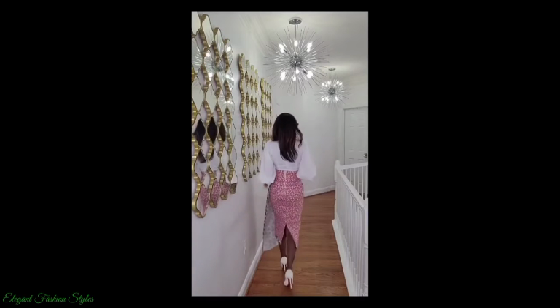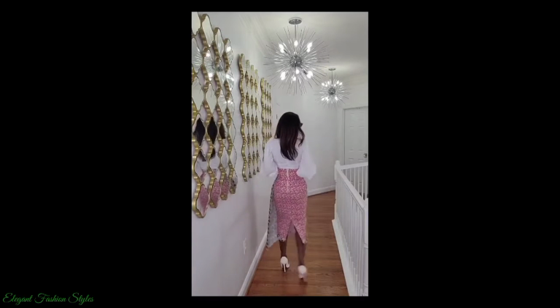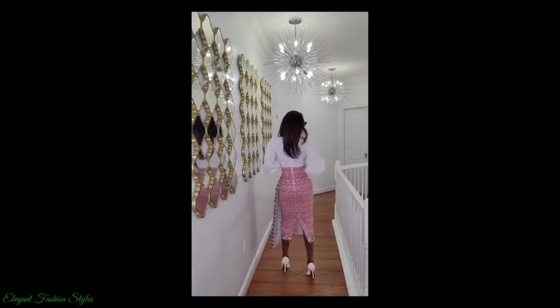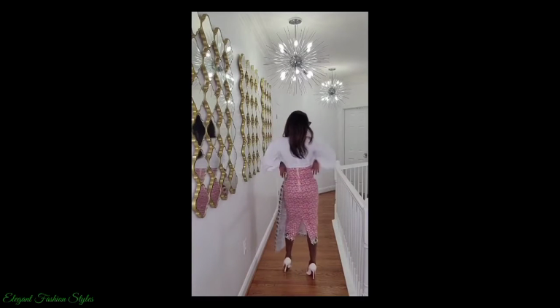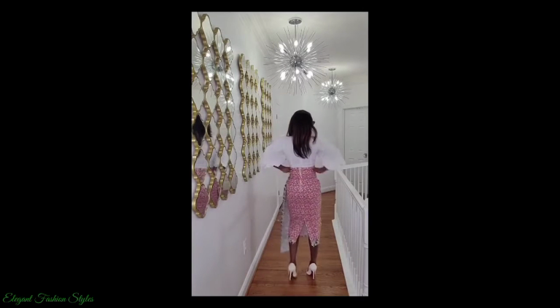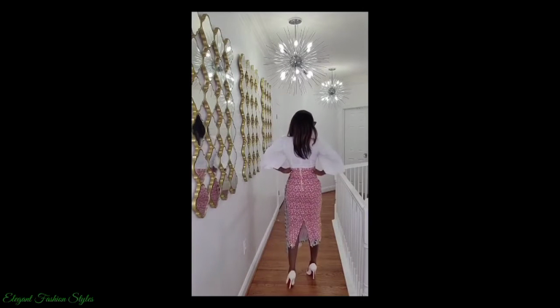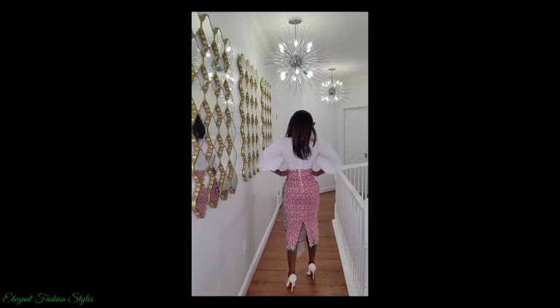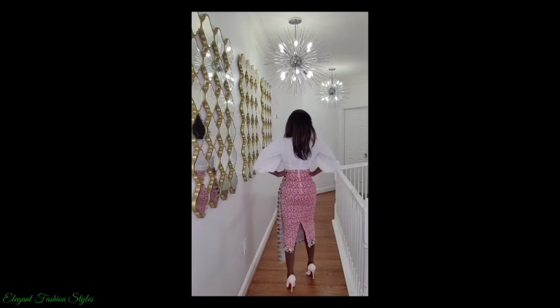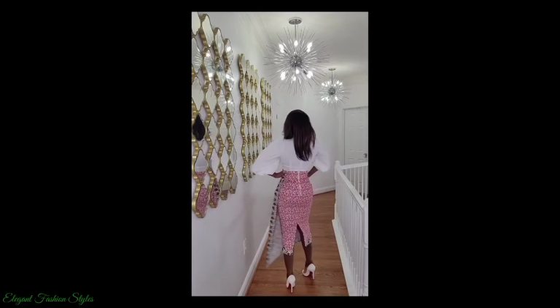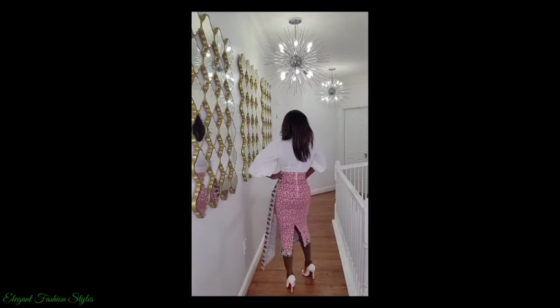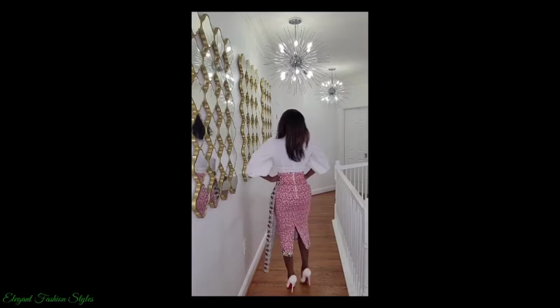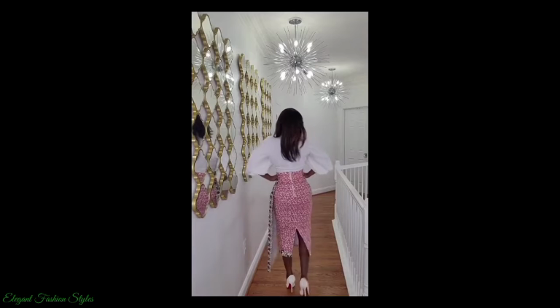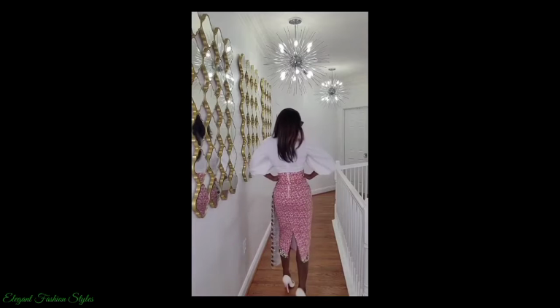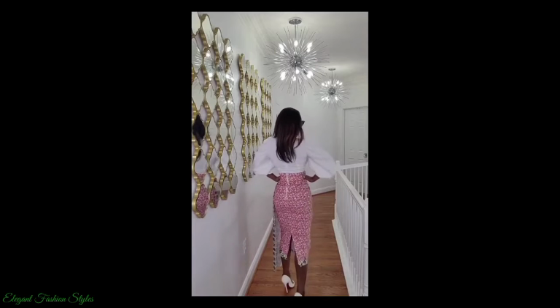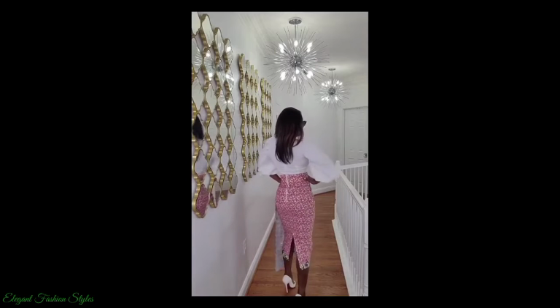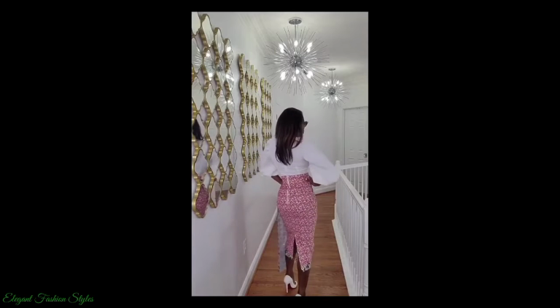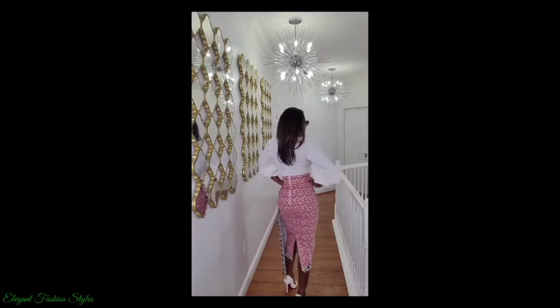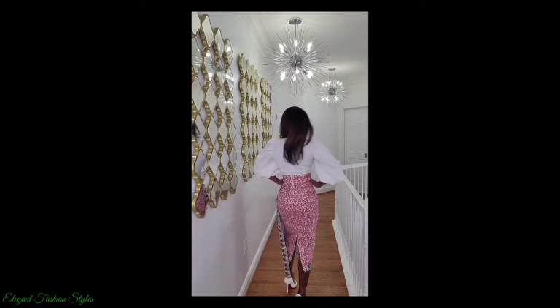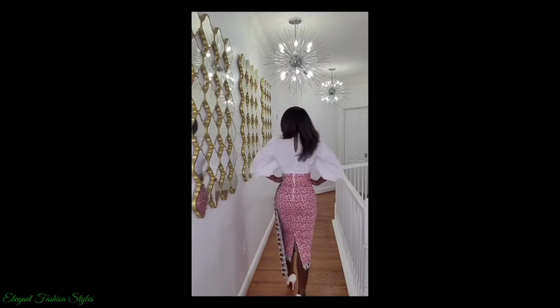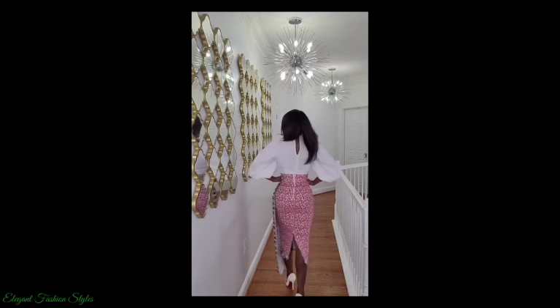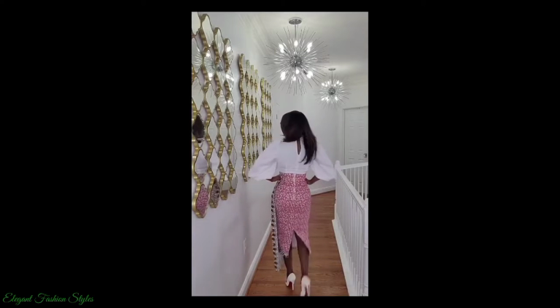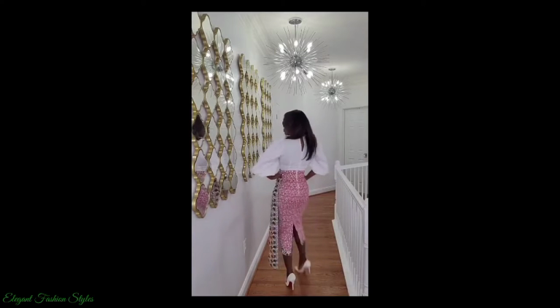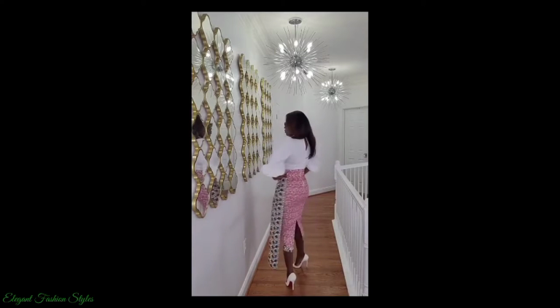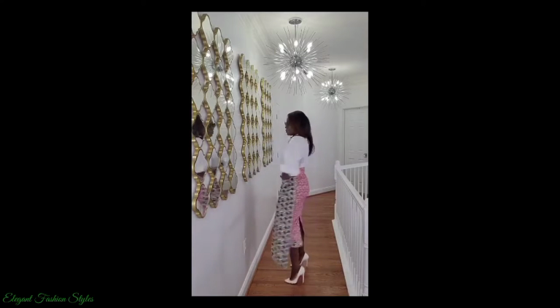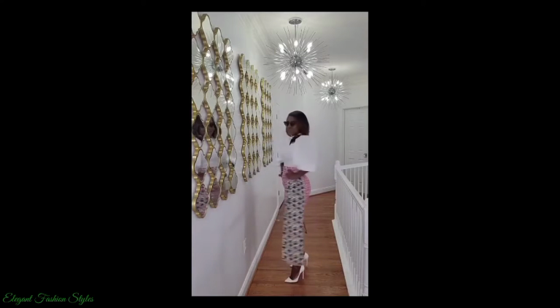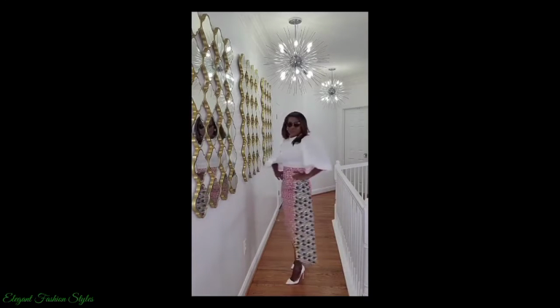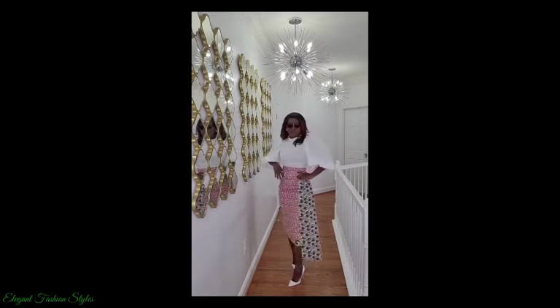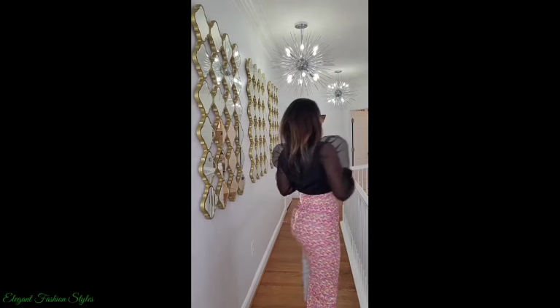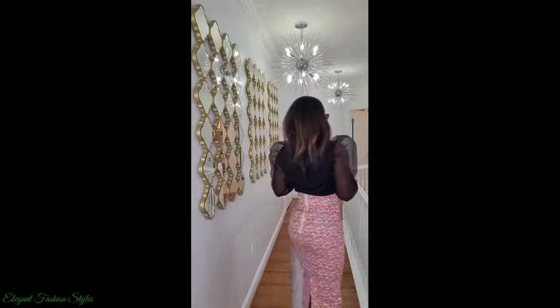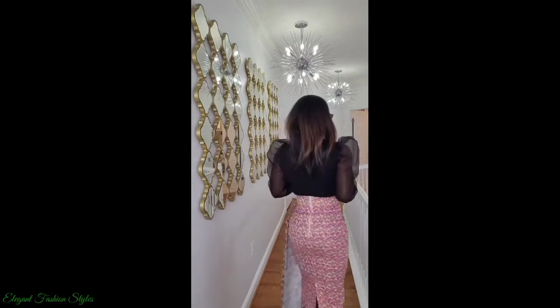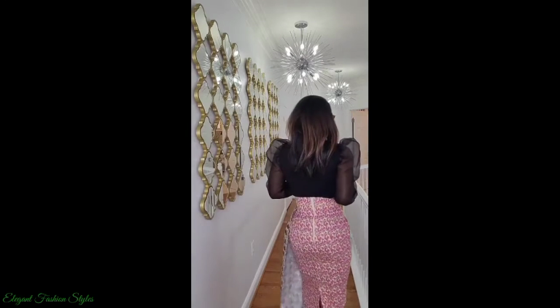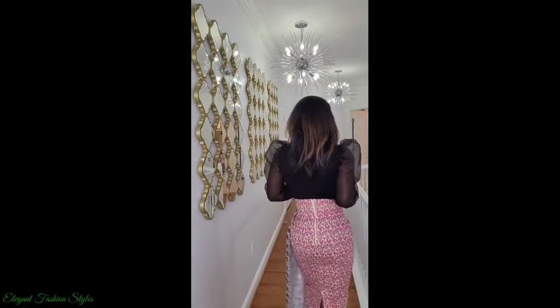They can be worn with blouses, blazers, t-shirts, kimonos and many more tops.